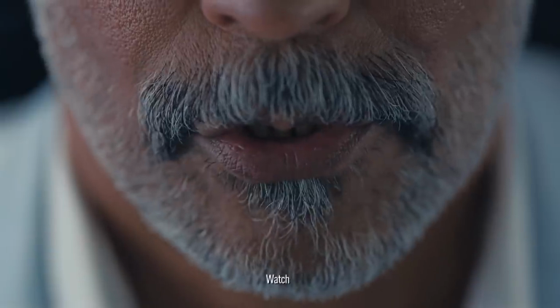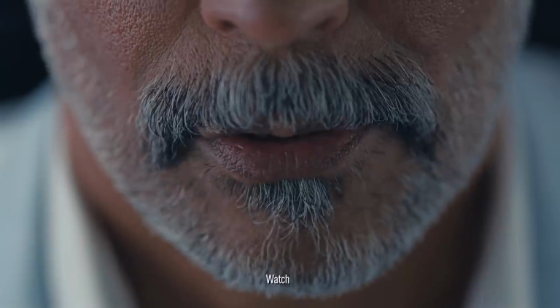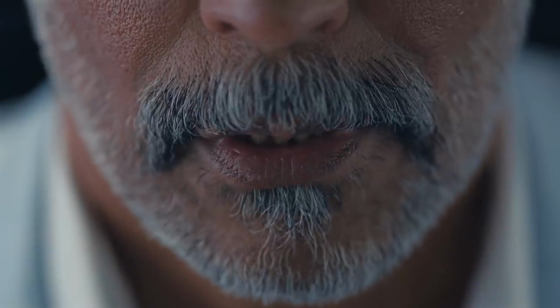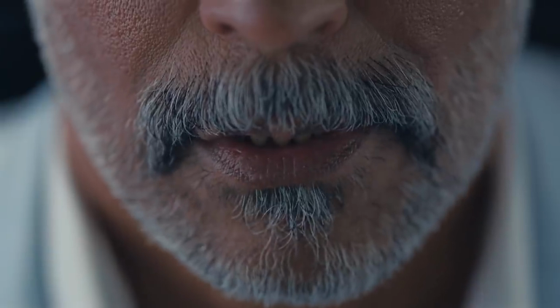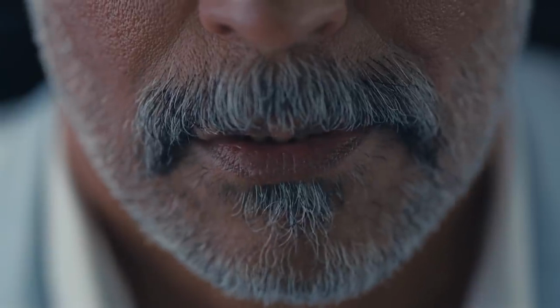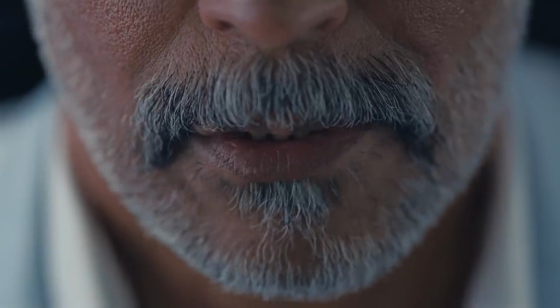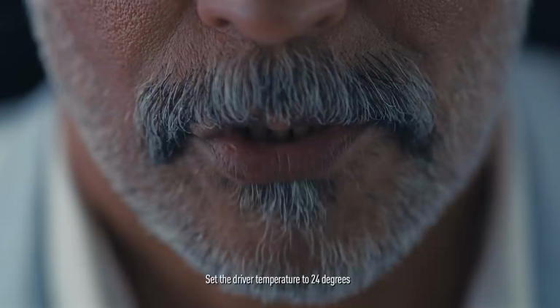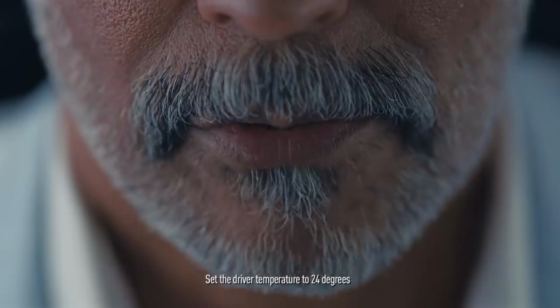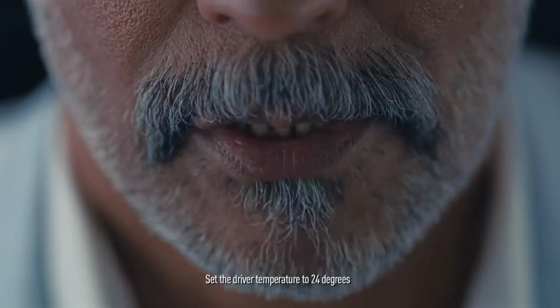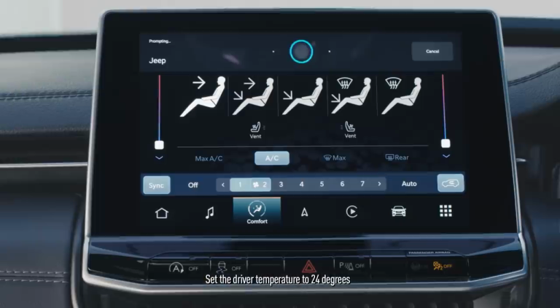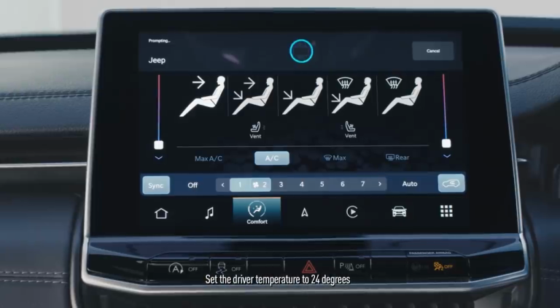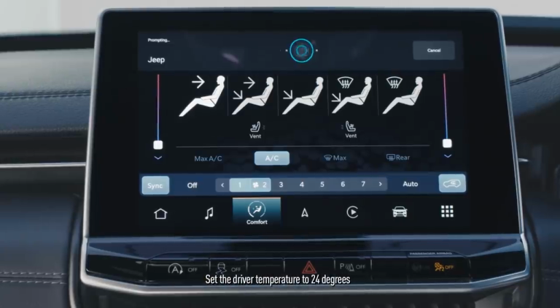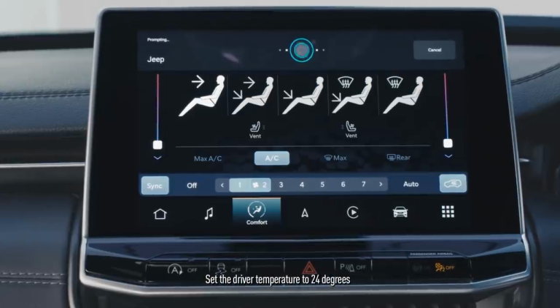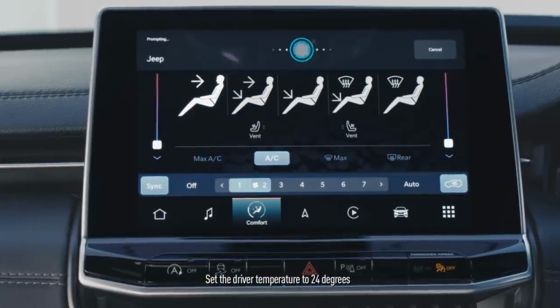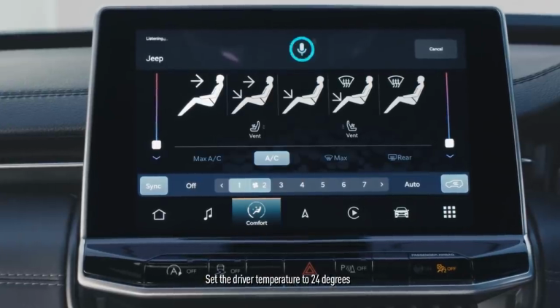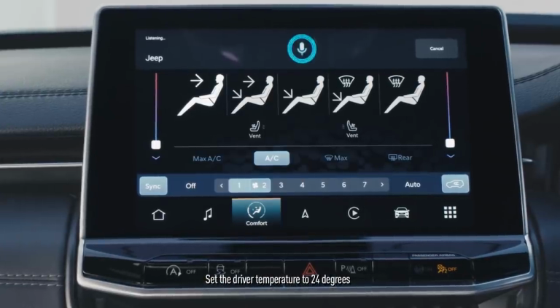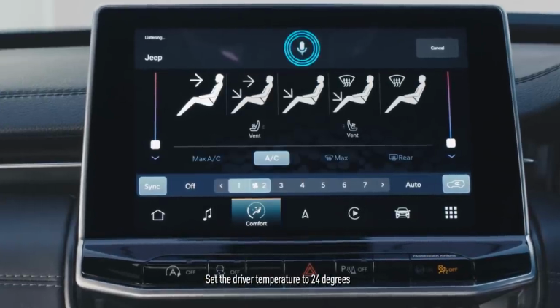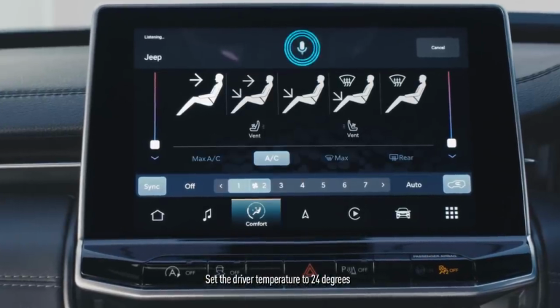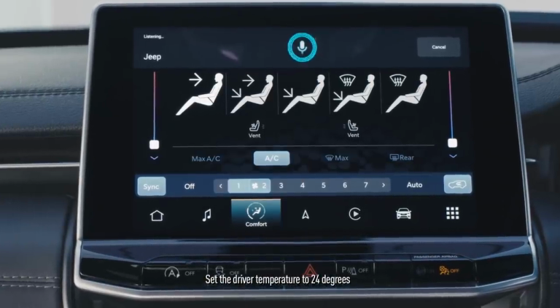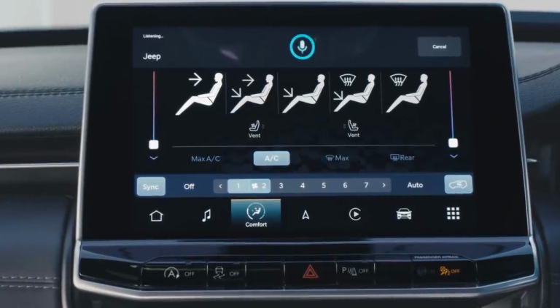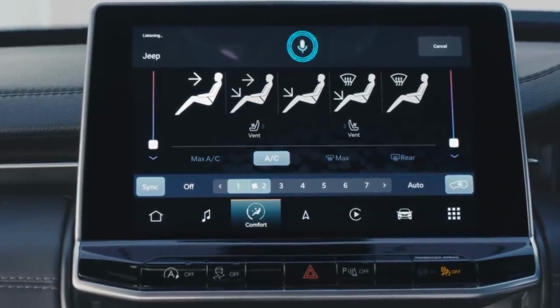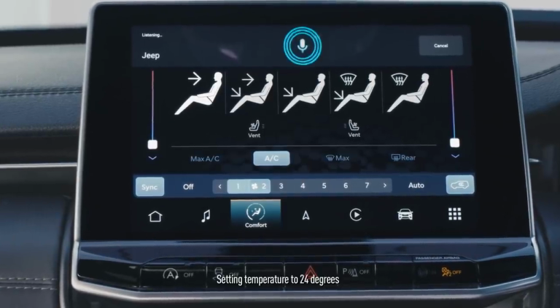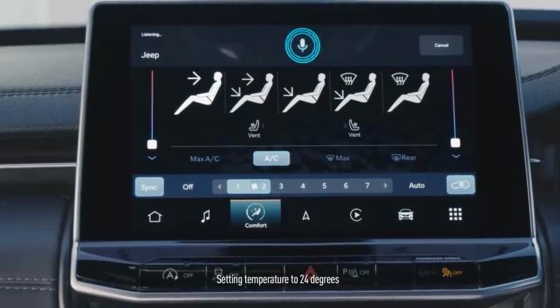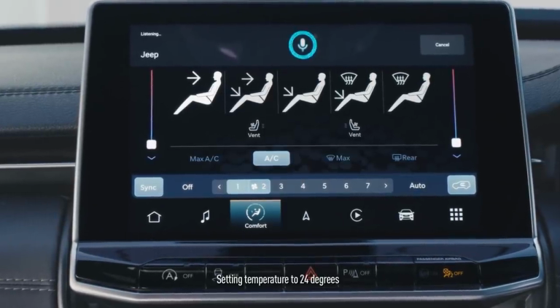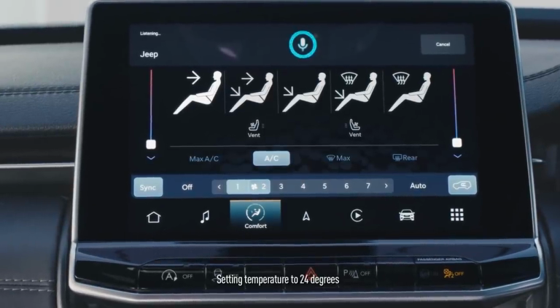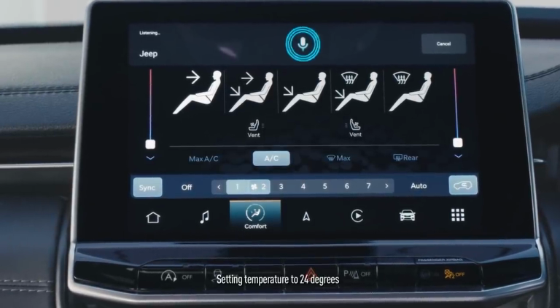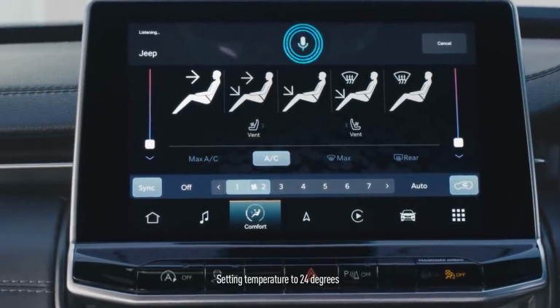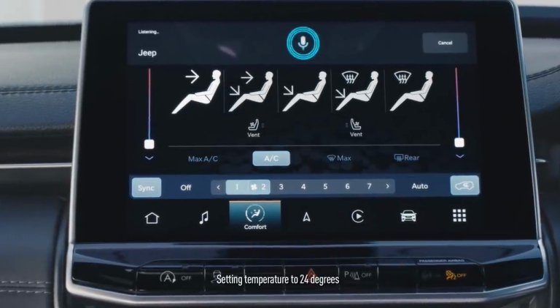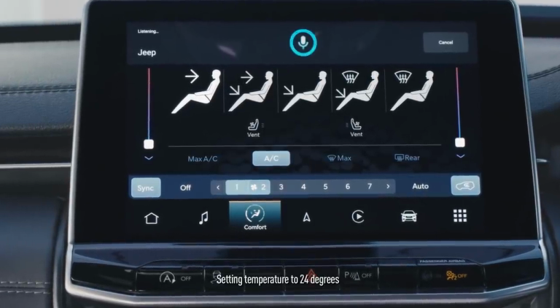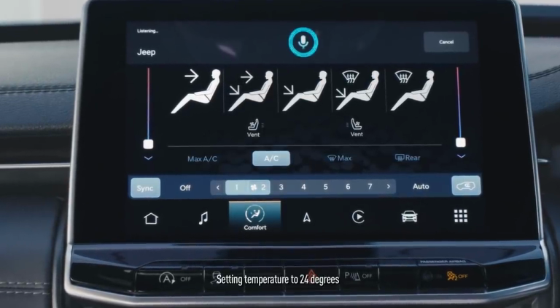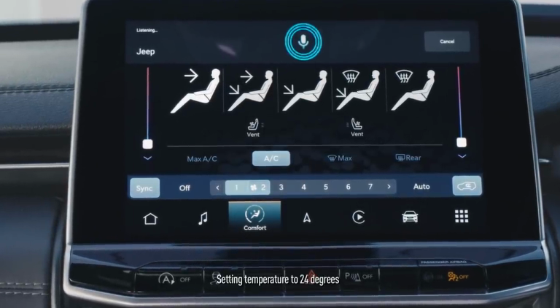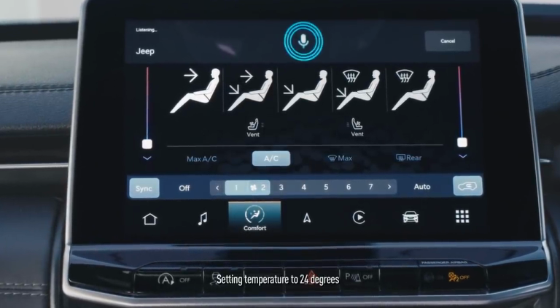Watch. Set driver temperature to 24 degrees. Setting temperature to 24 degrees.